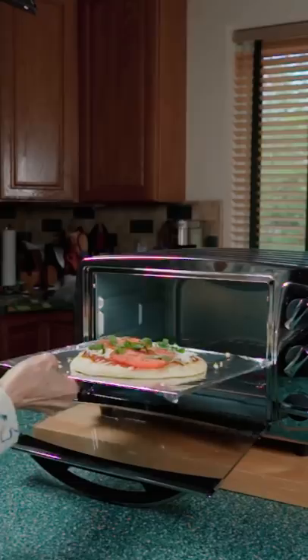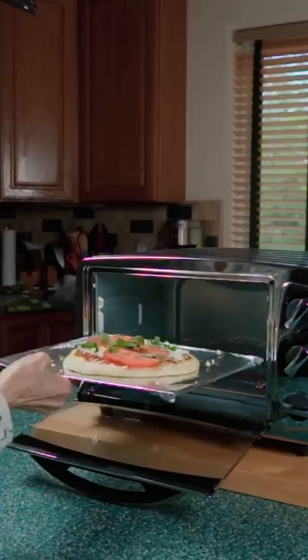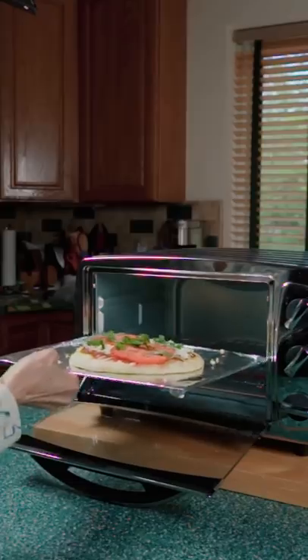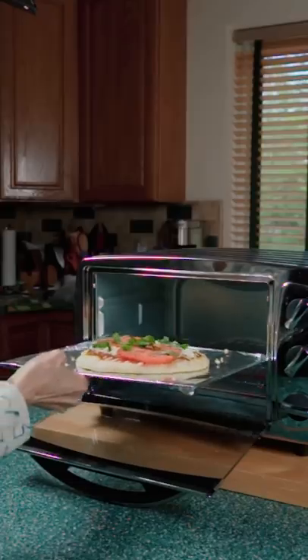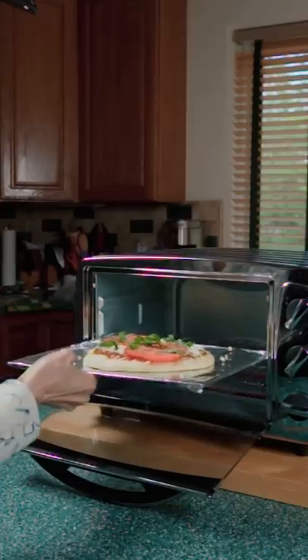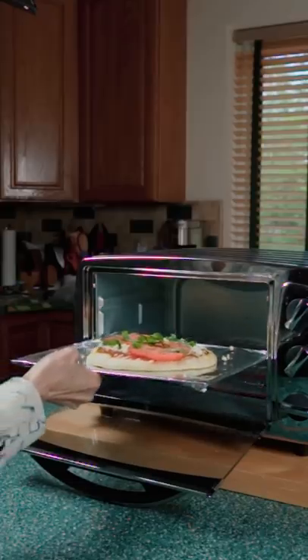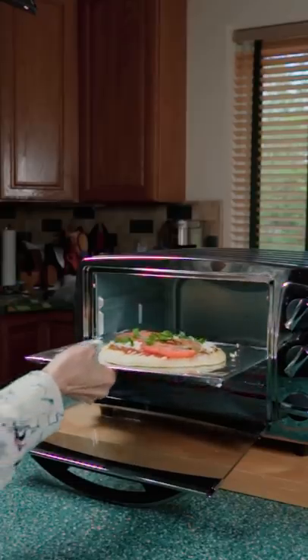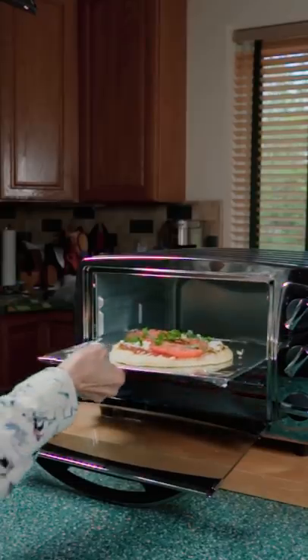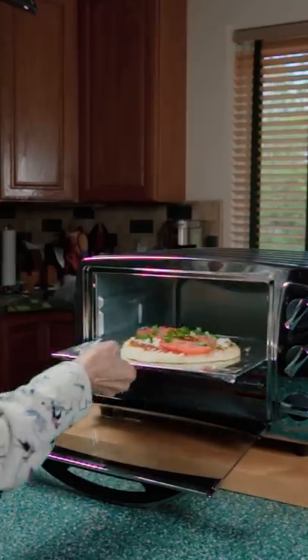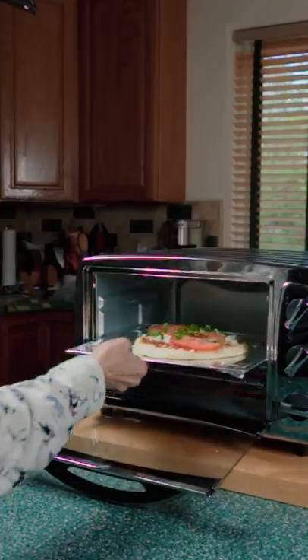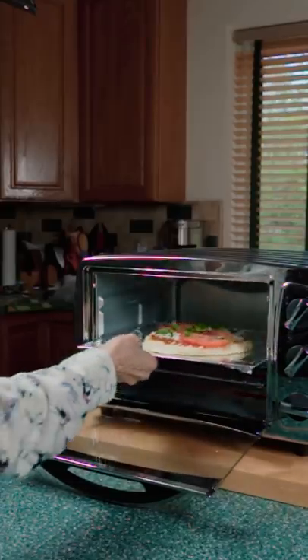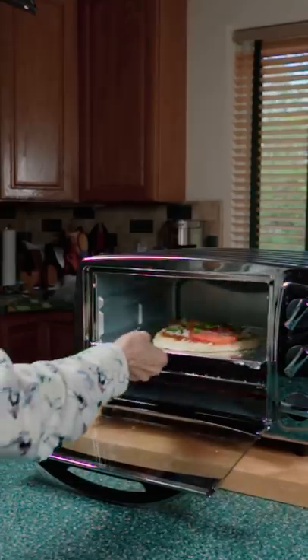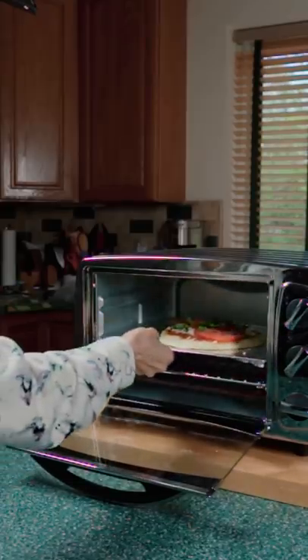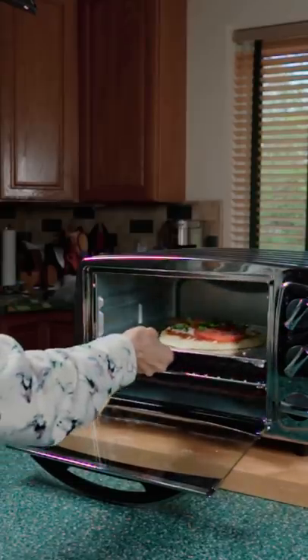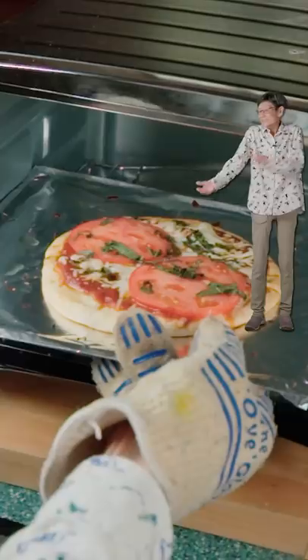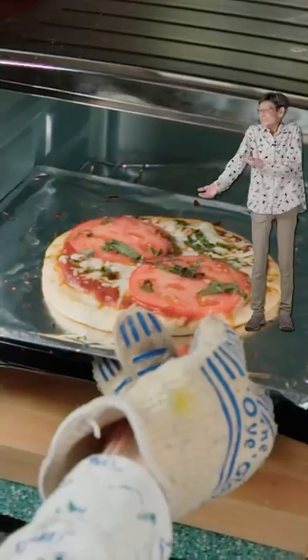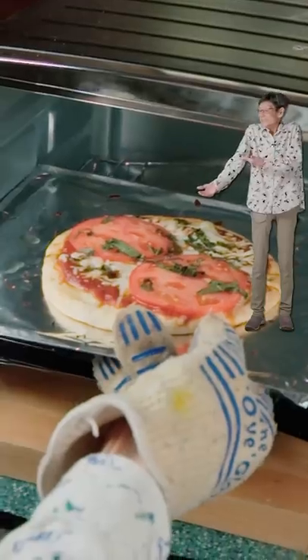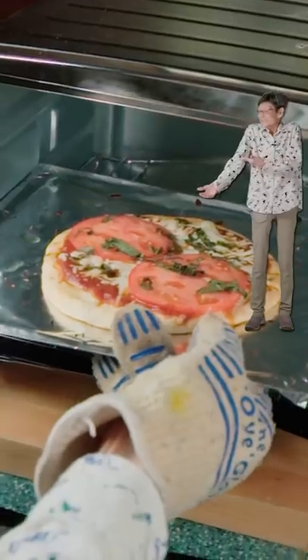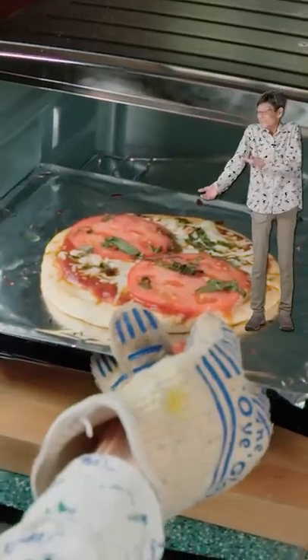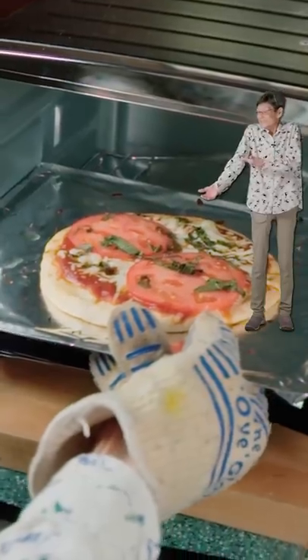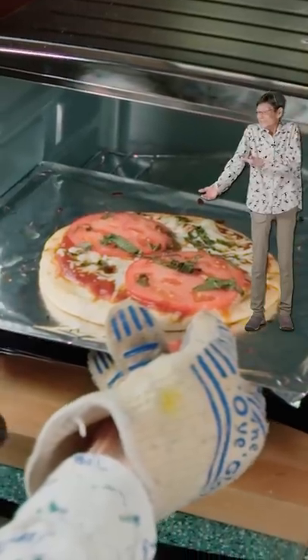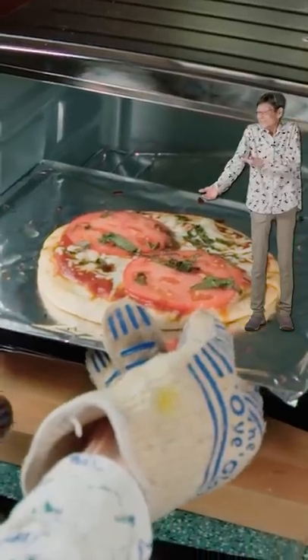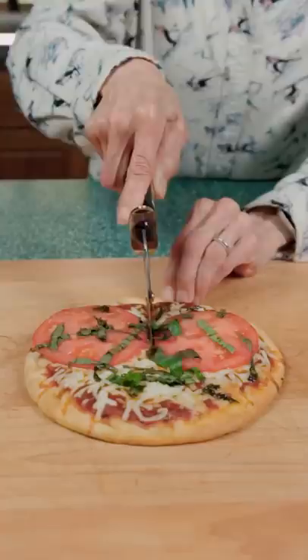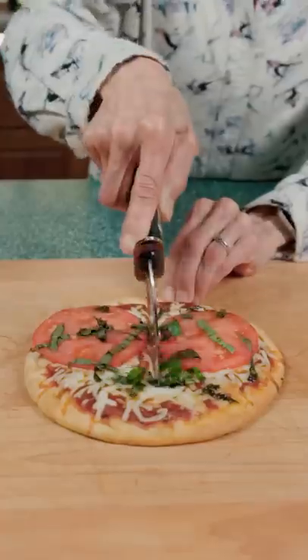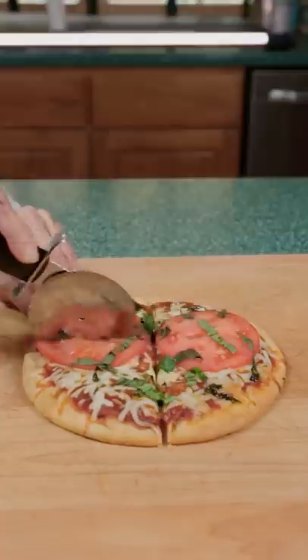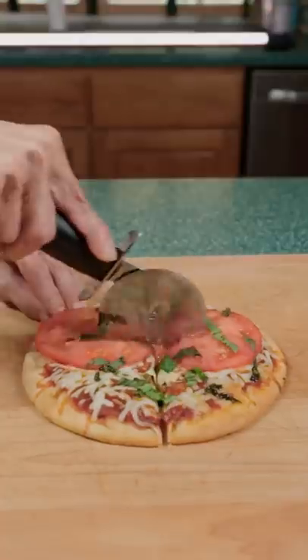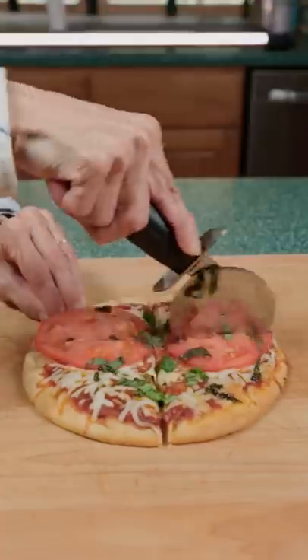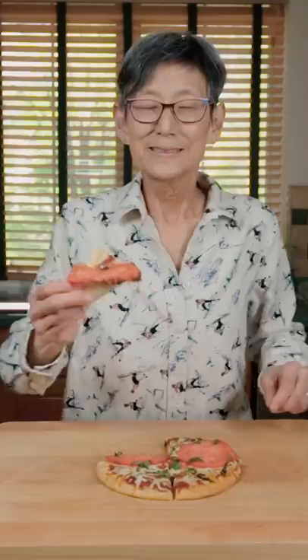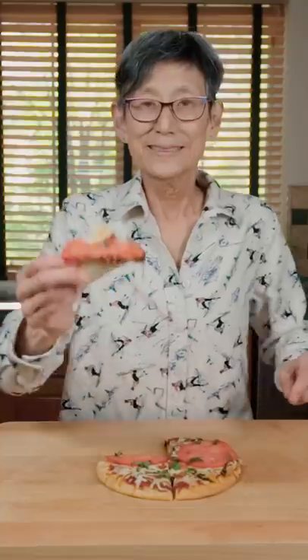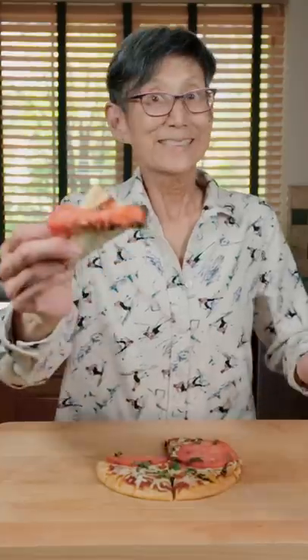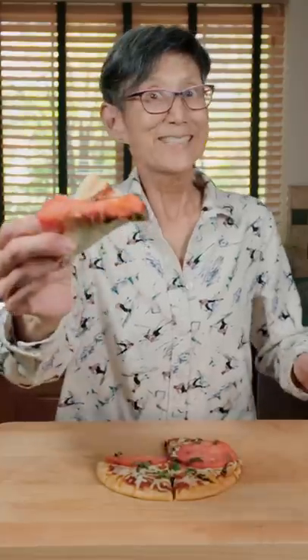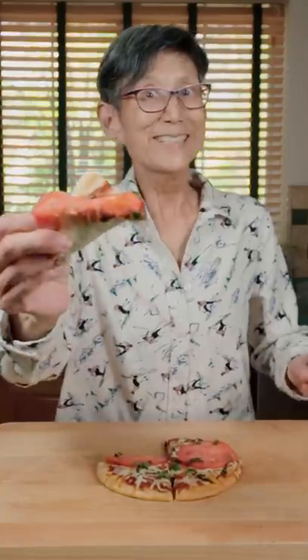Then bake it at 400 for 12 minutes. Cheese! Slice and serve. Cheers!